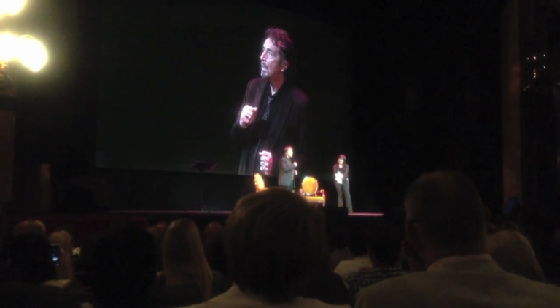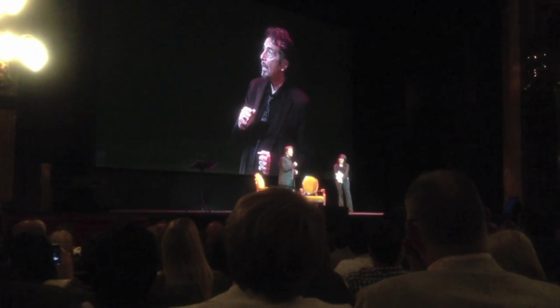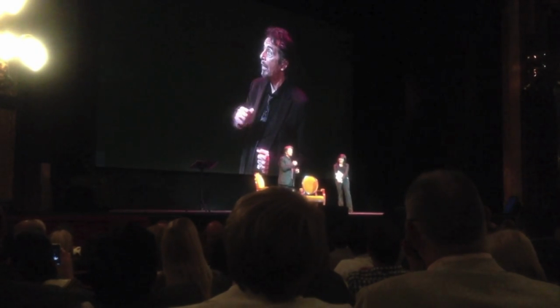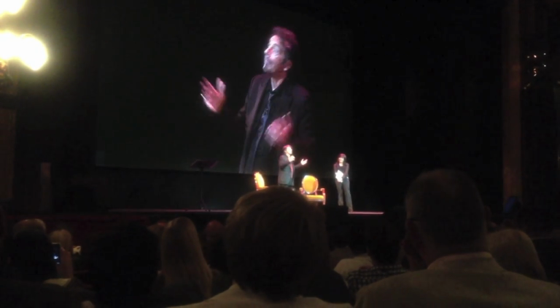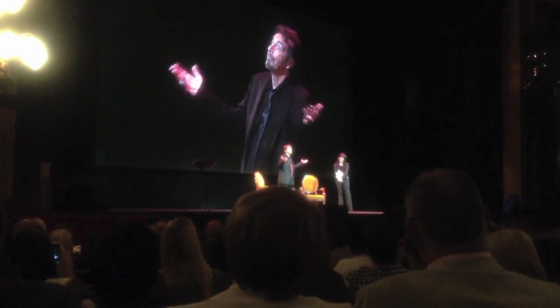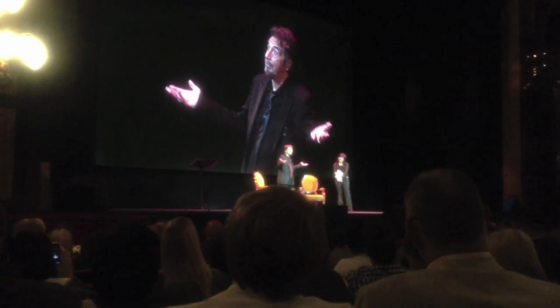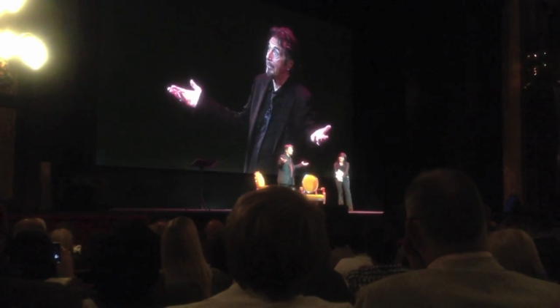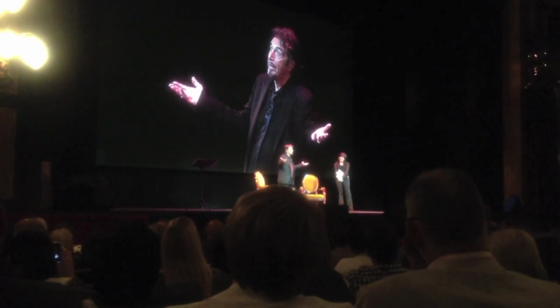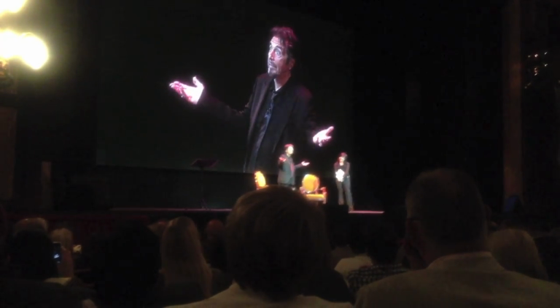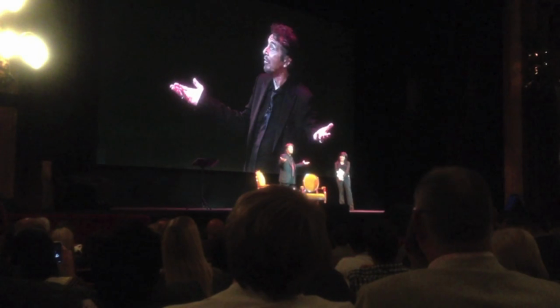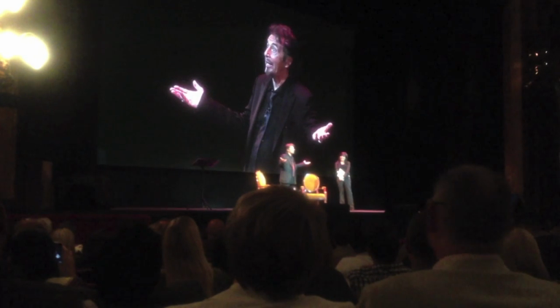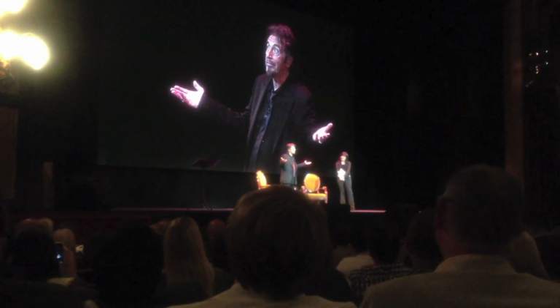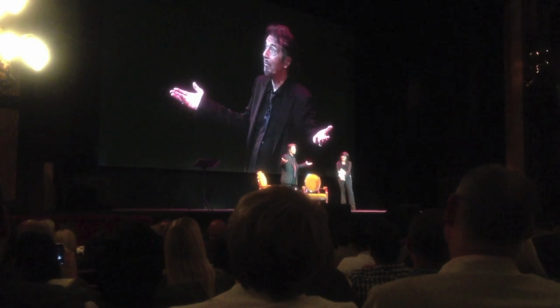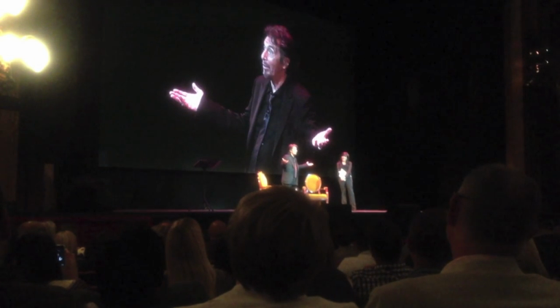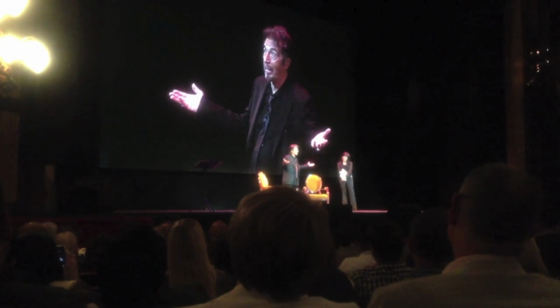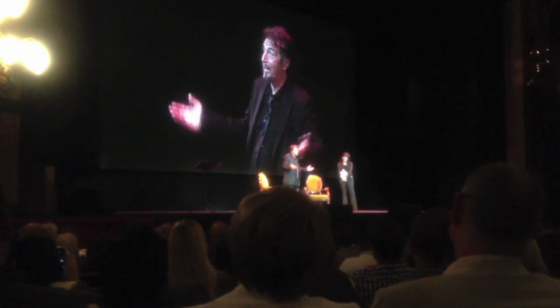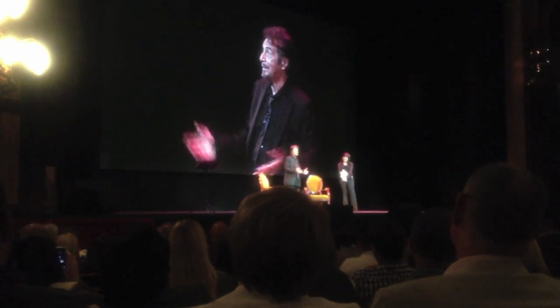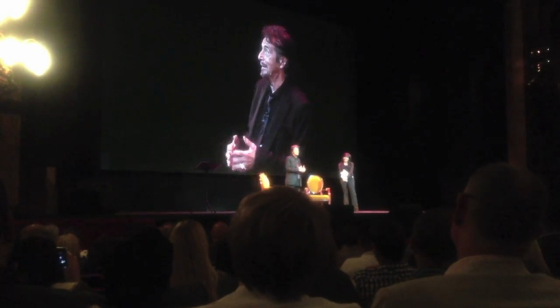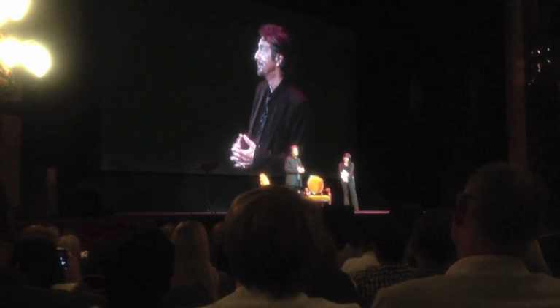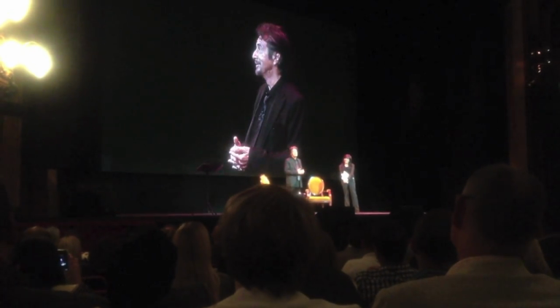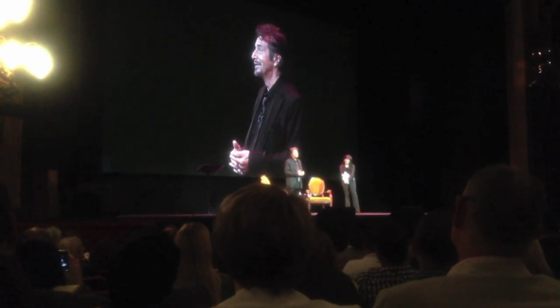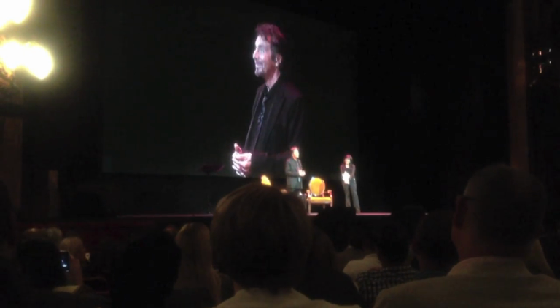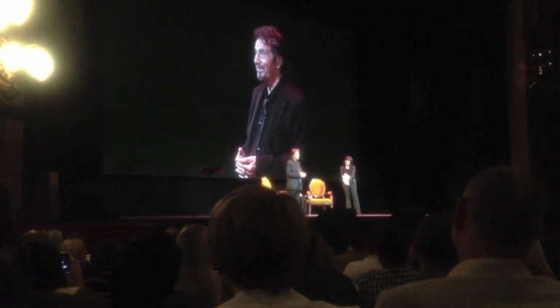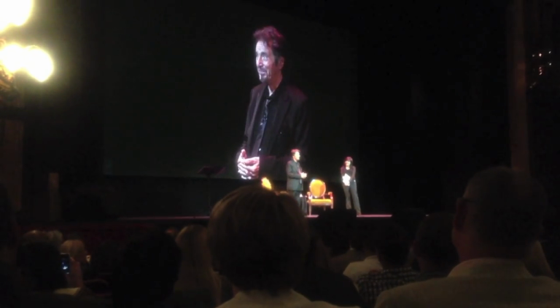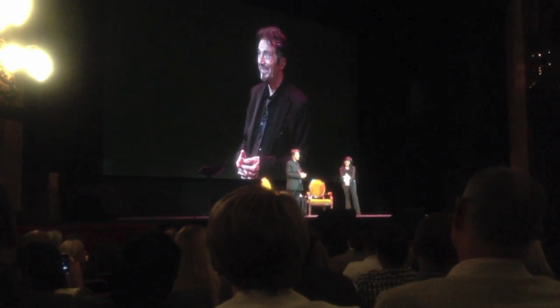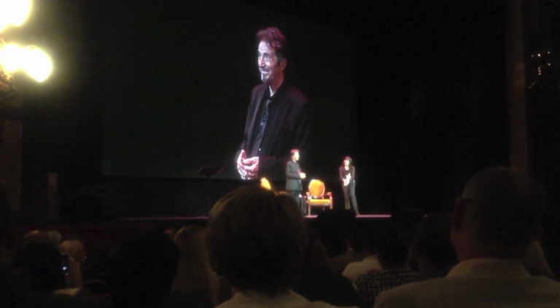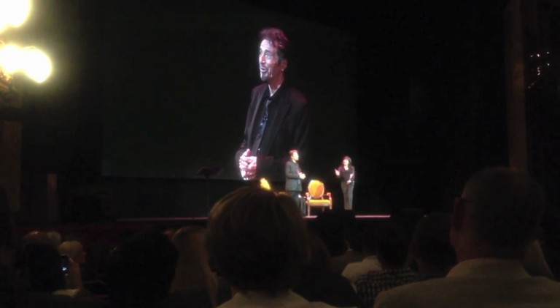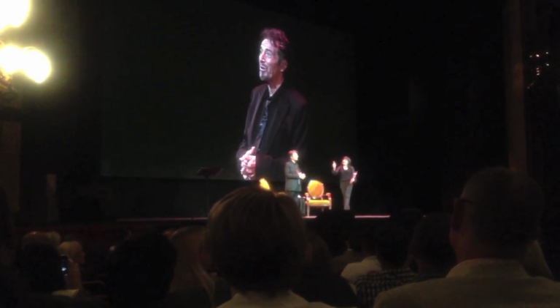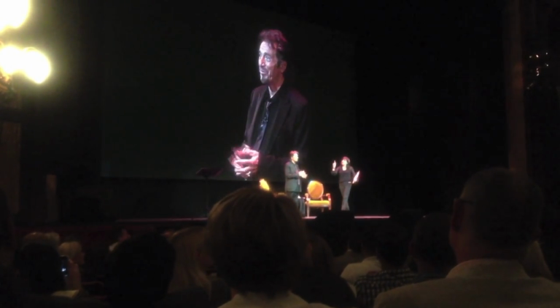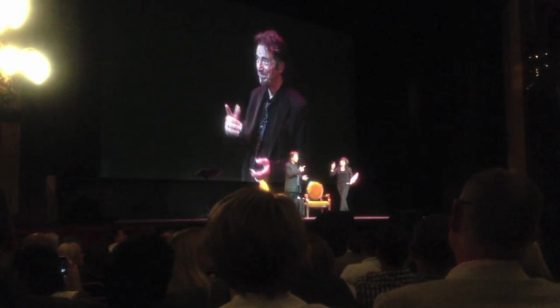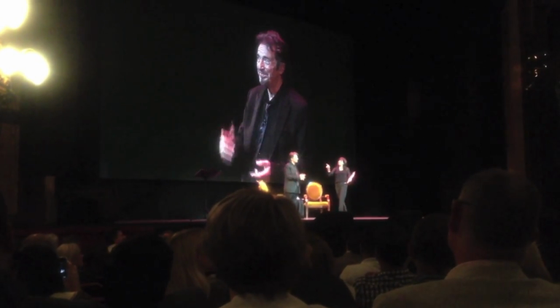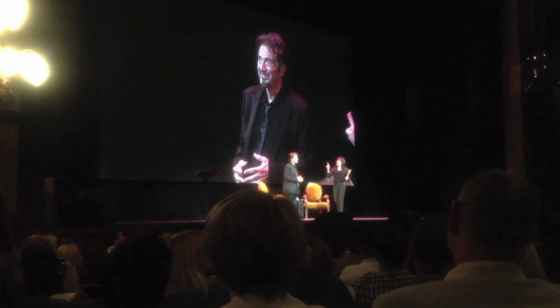I thought that was something. Good question, thank you.